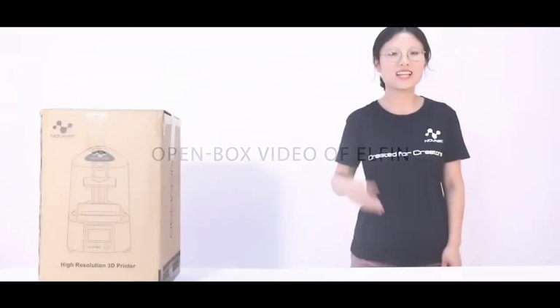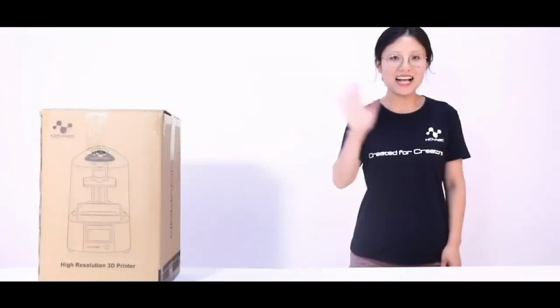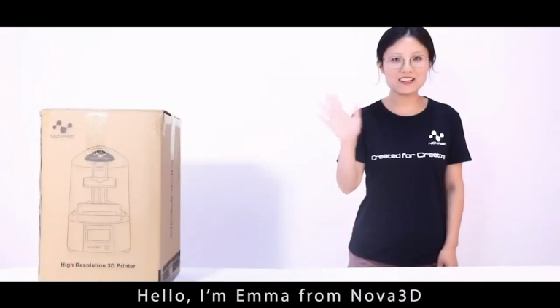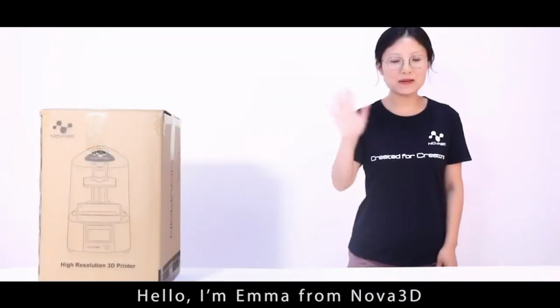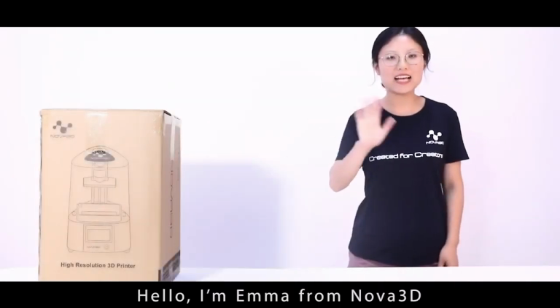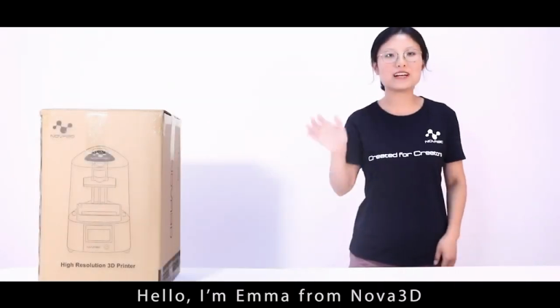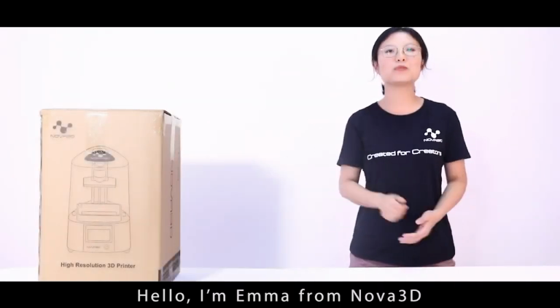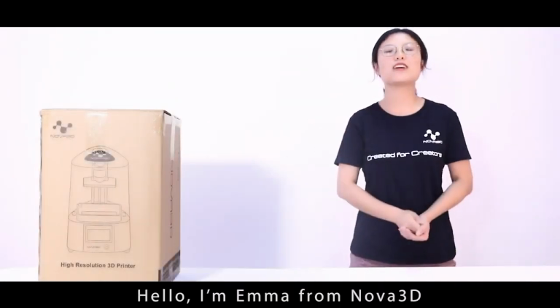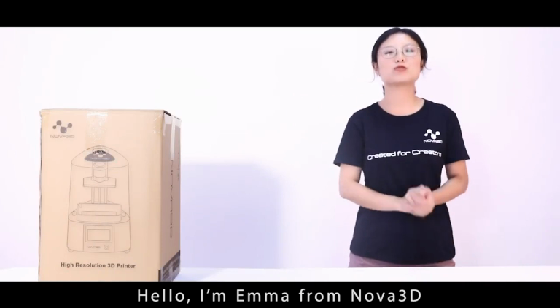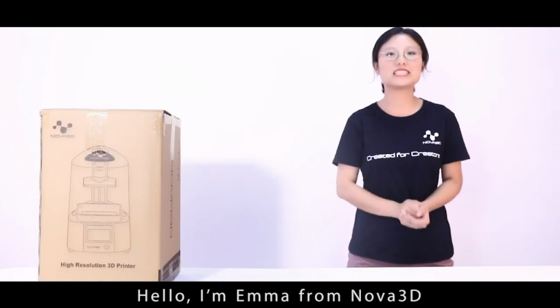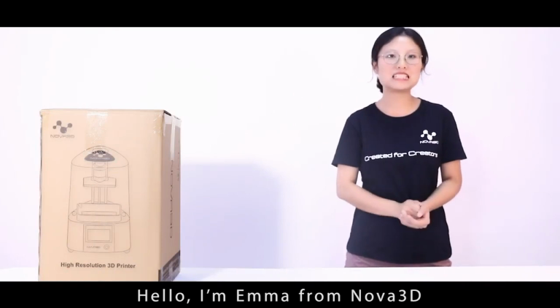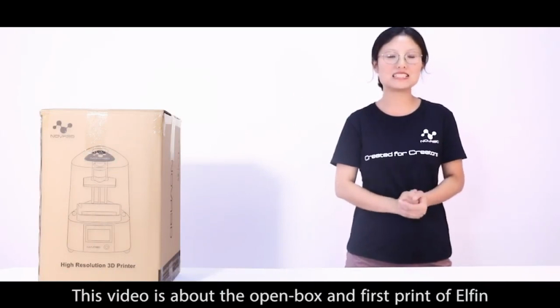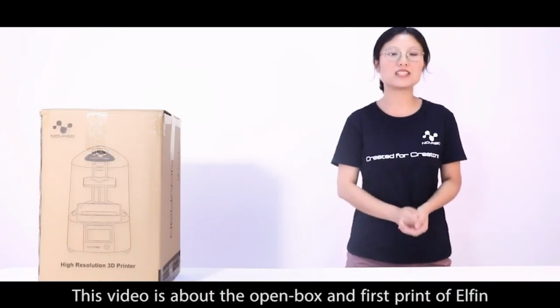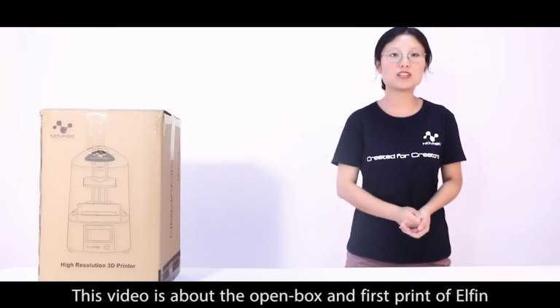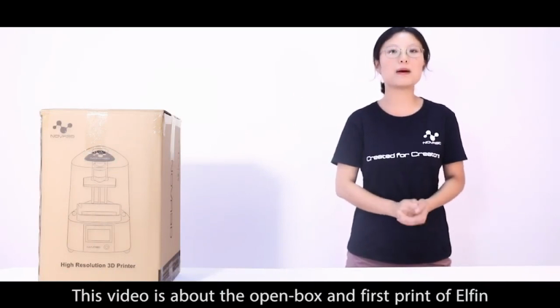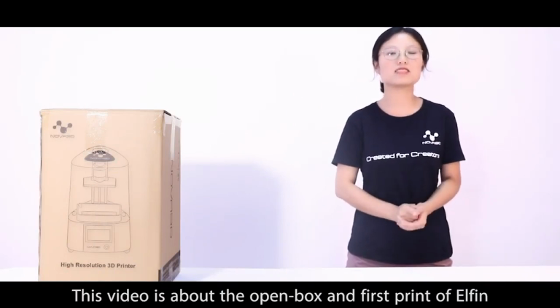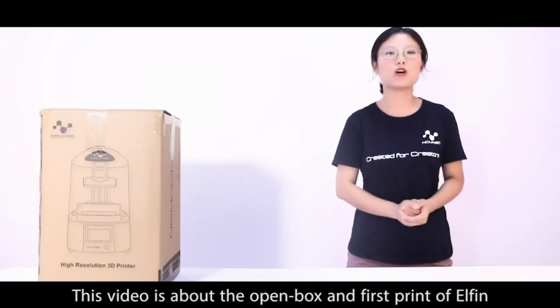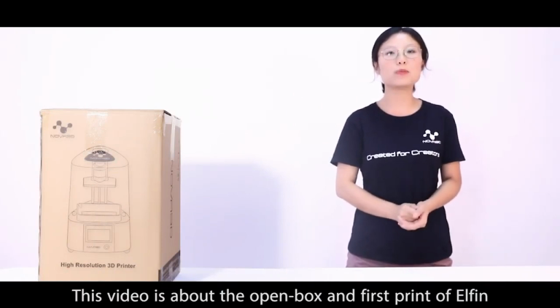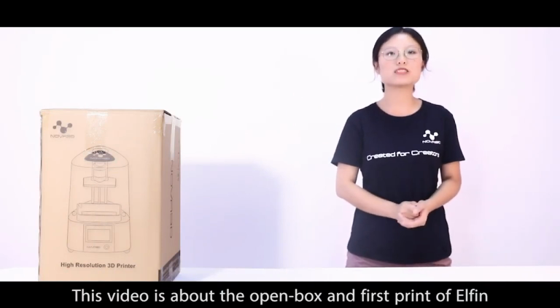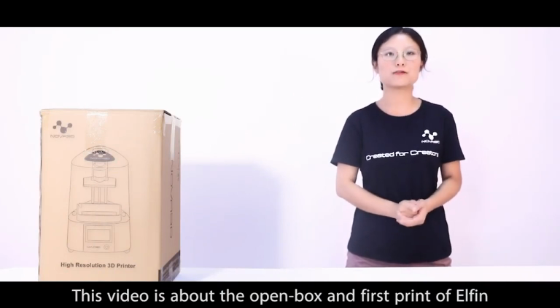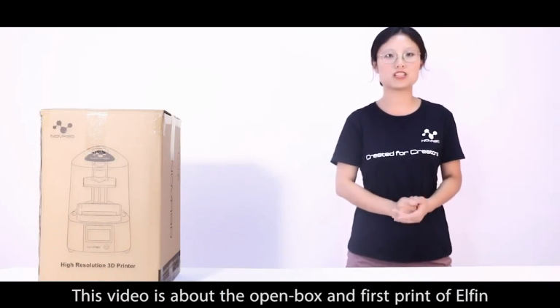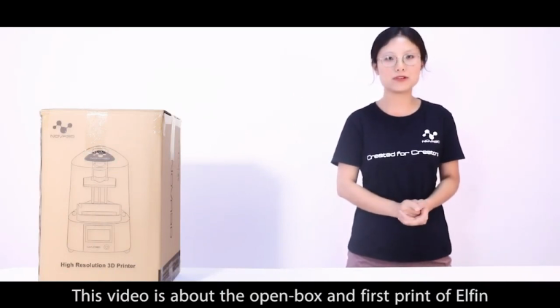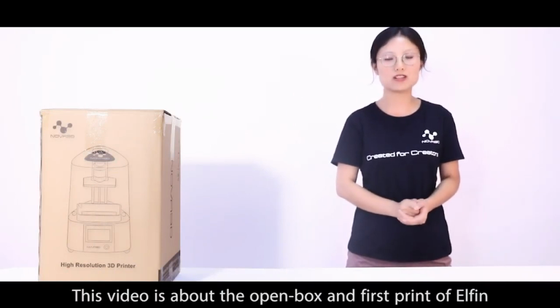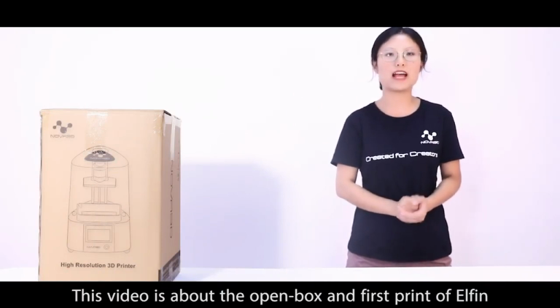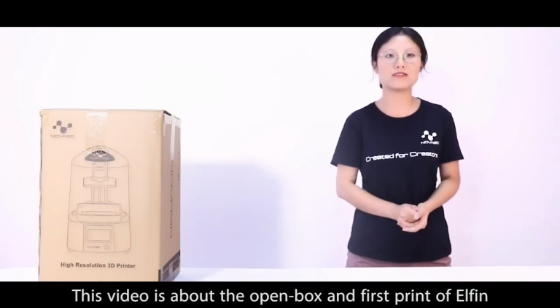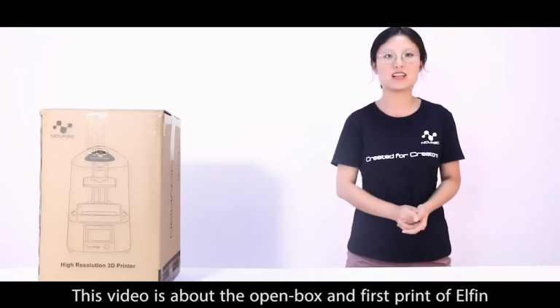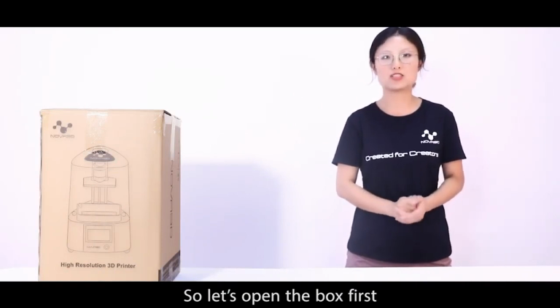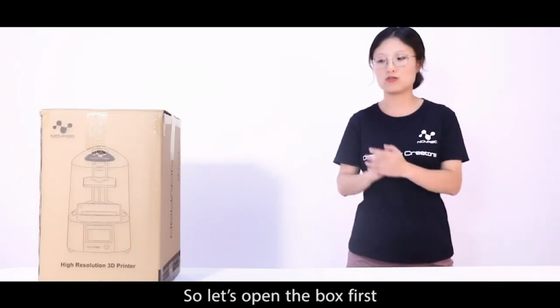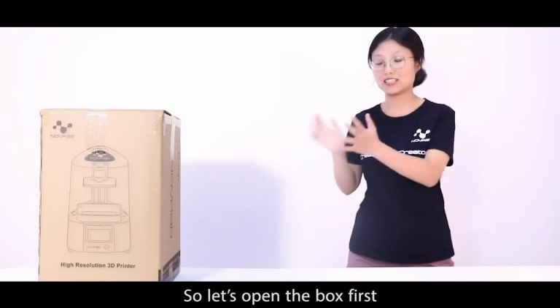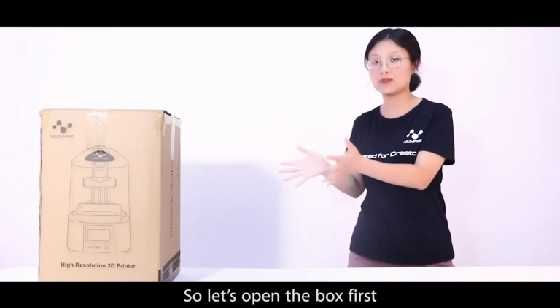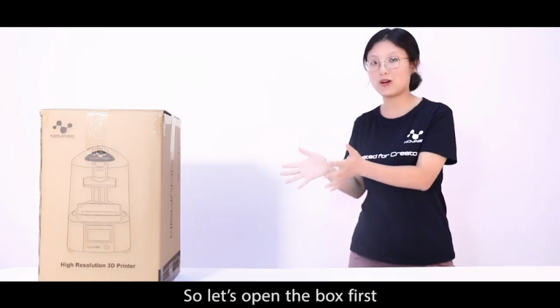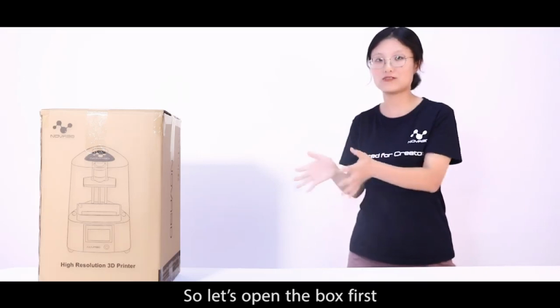Hello, I'm Emma from Nova3D. This video is about the open box and first print of Elfen. So let's open the box first.